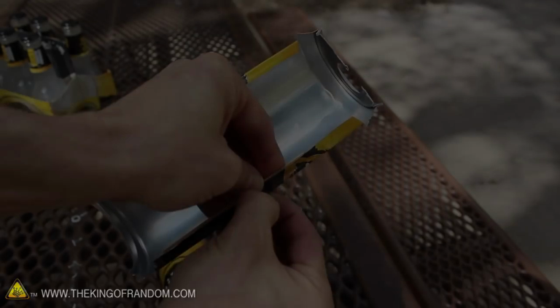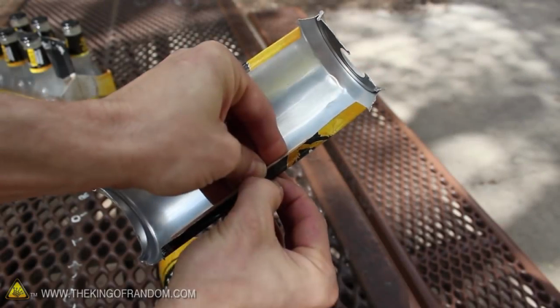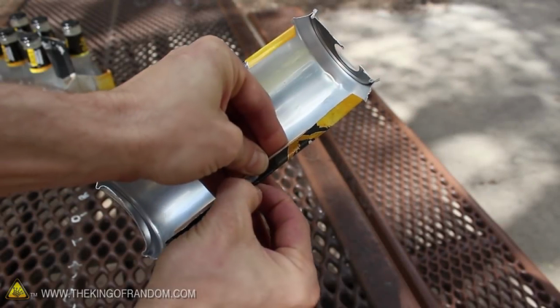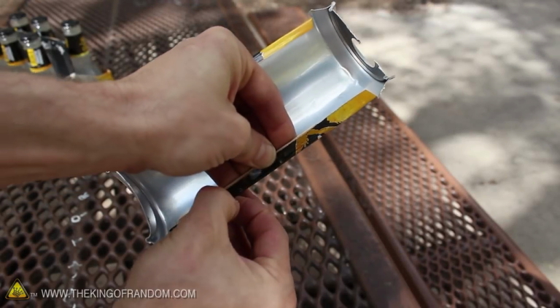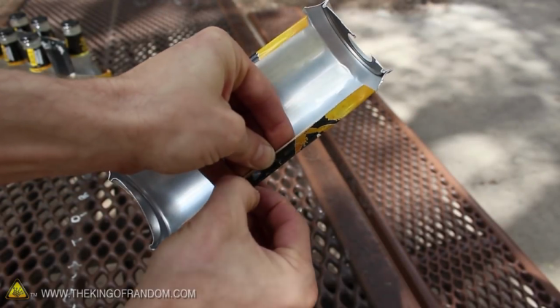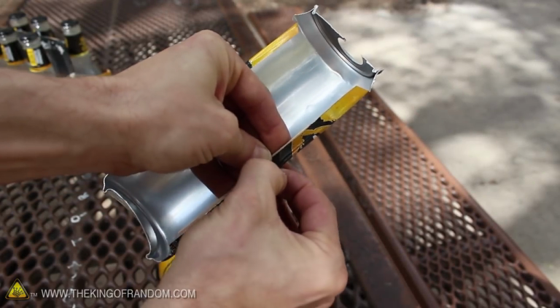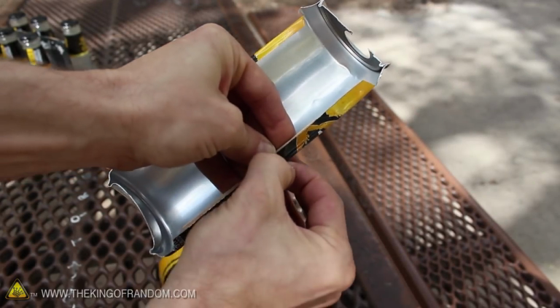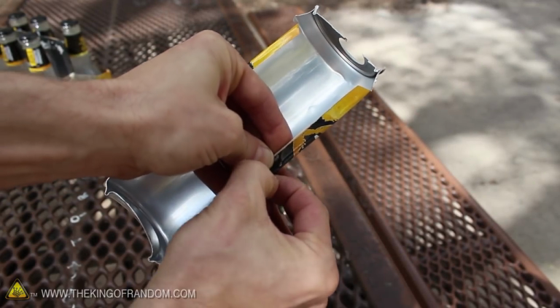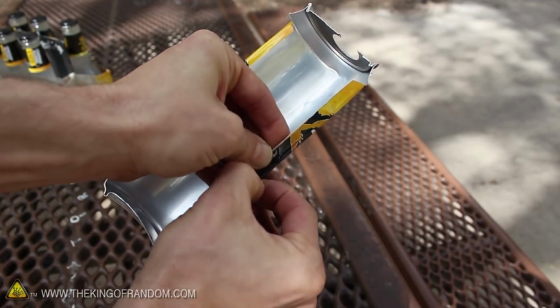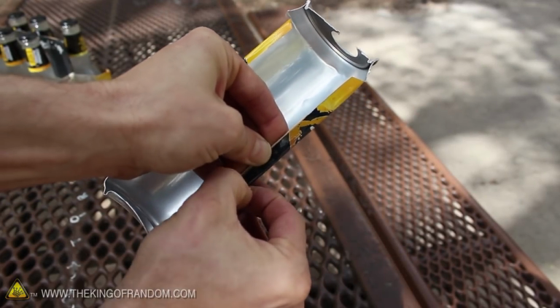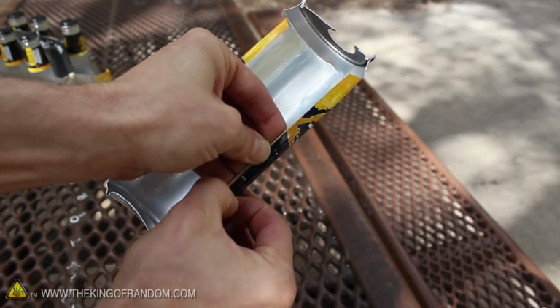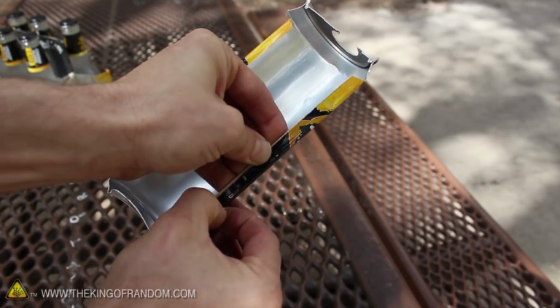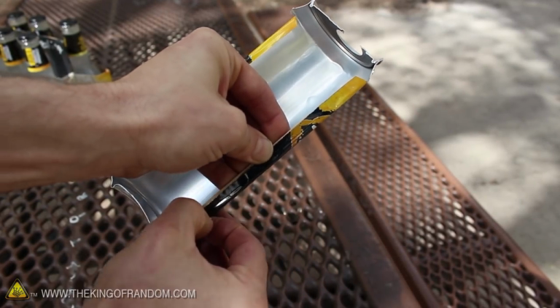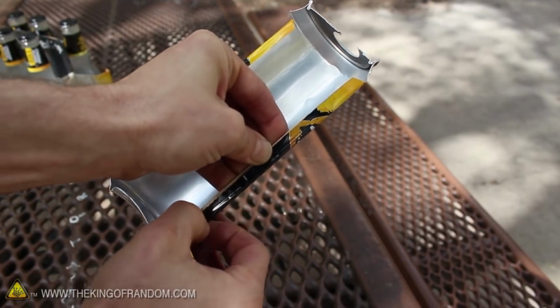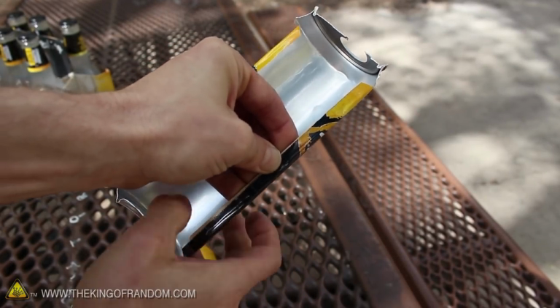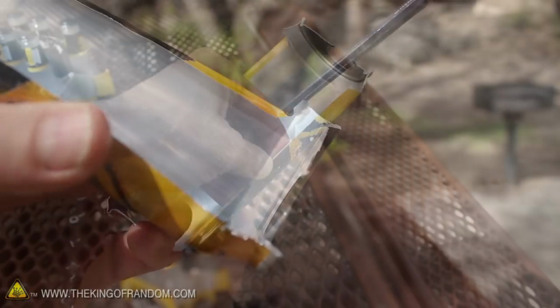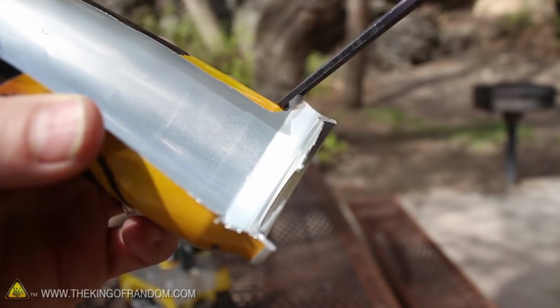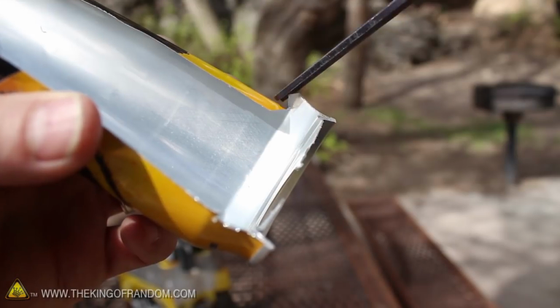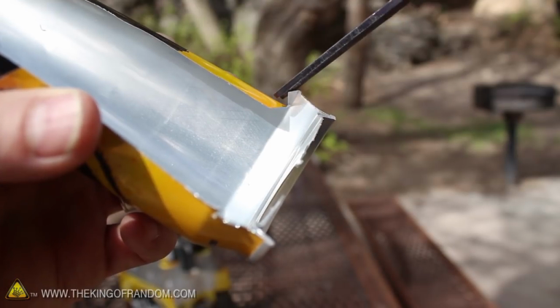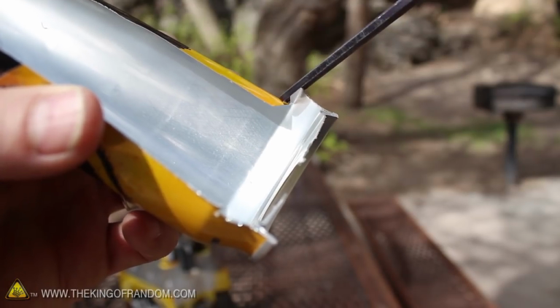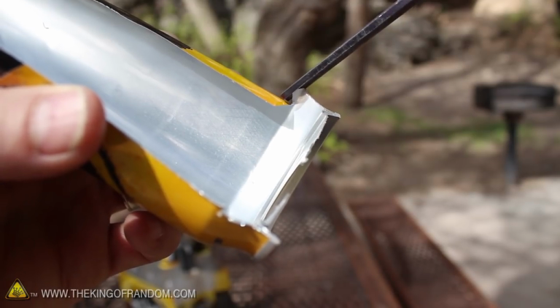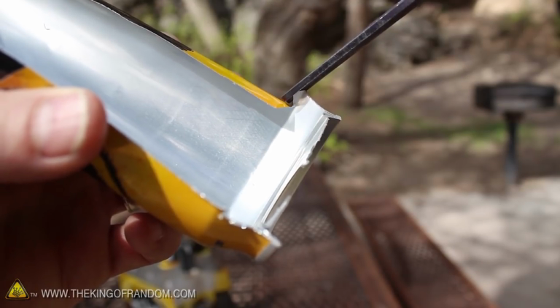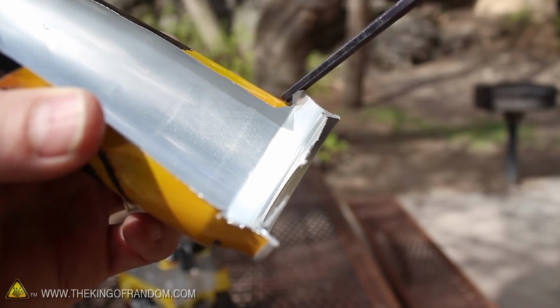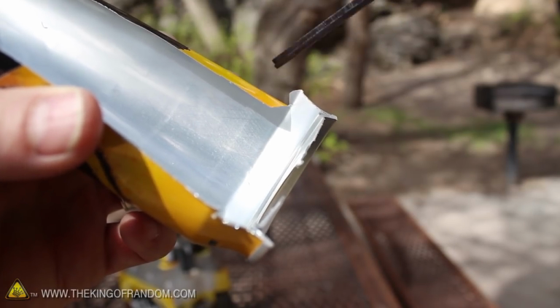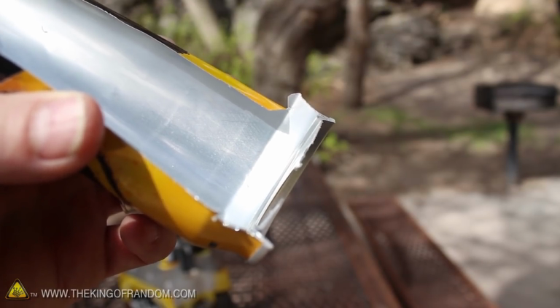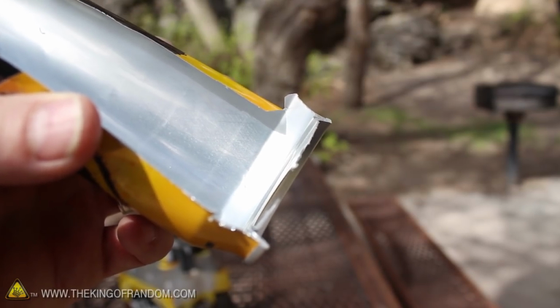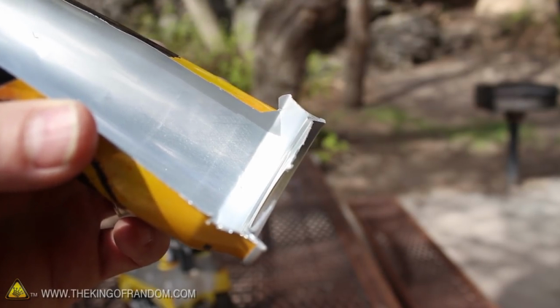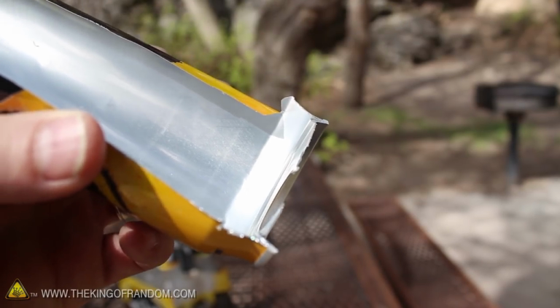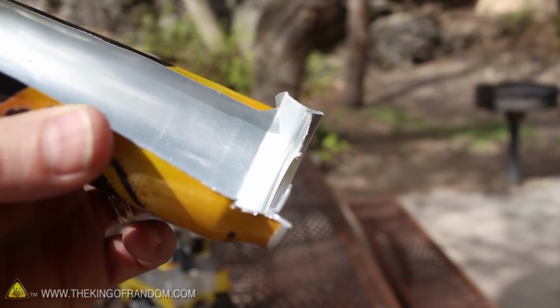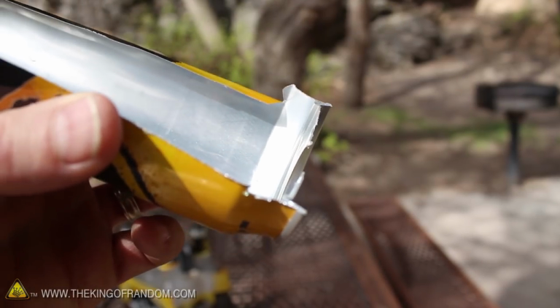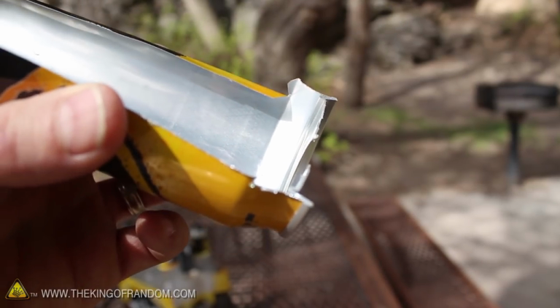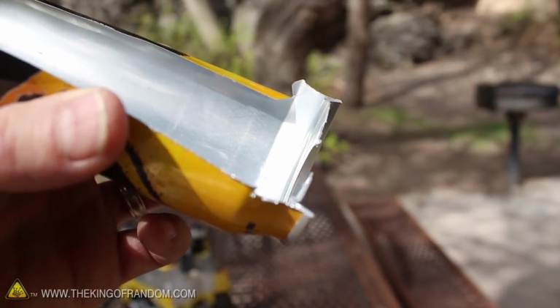Let's do the other side the exact same way, then trim down the pointy parts so they're not quite as sharp.